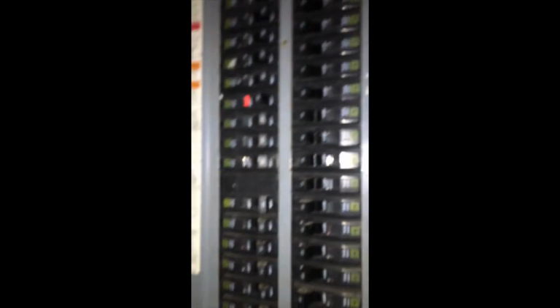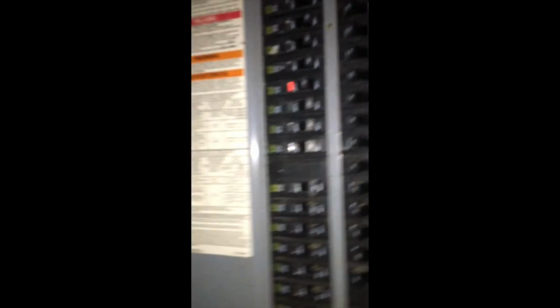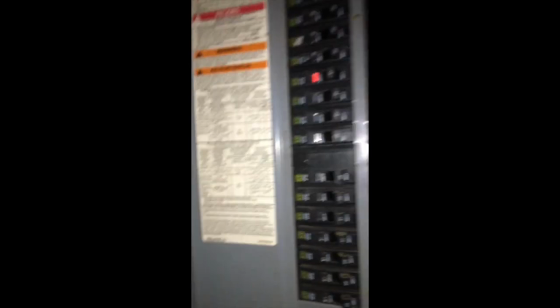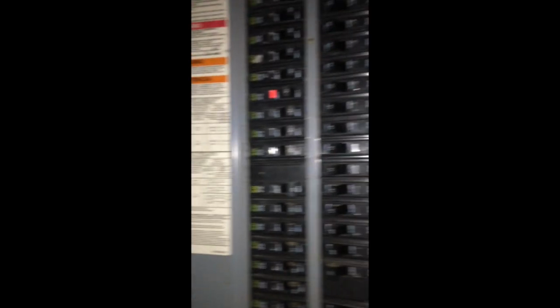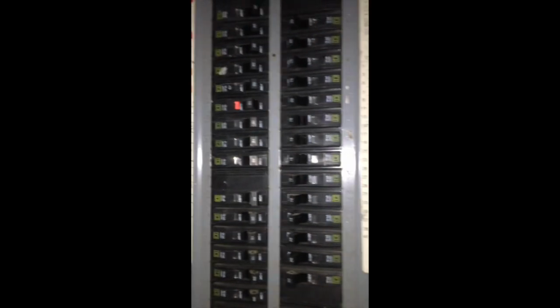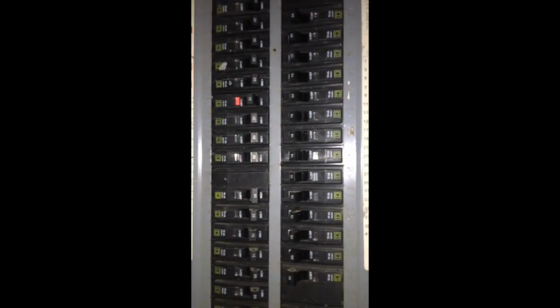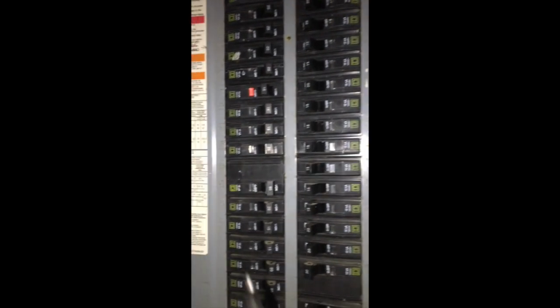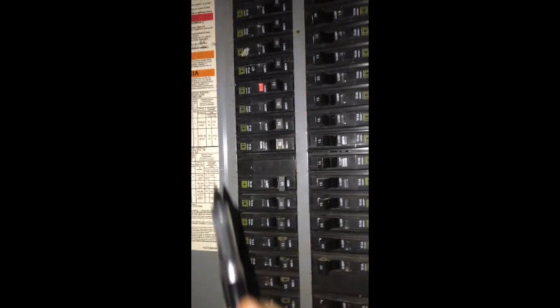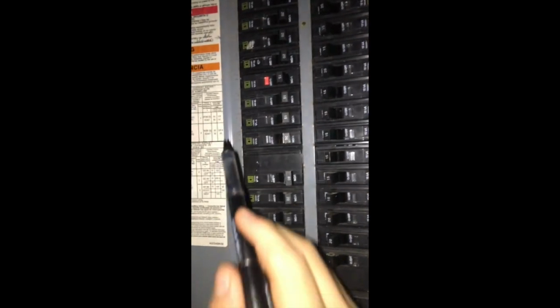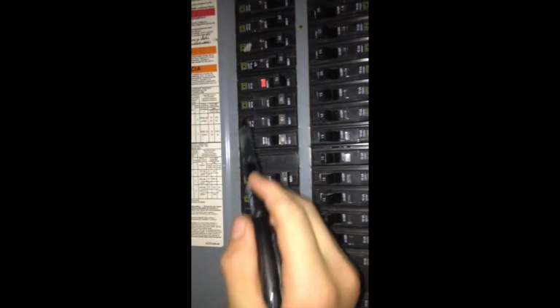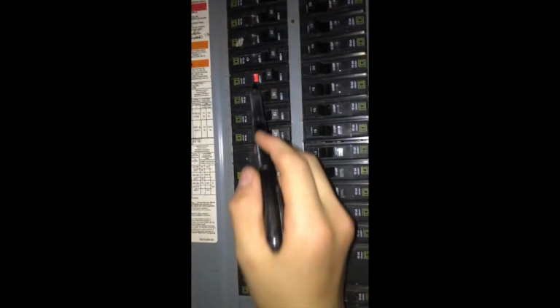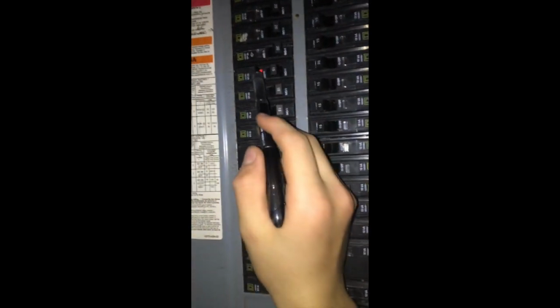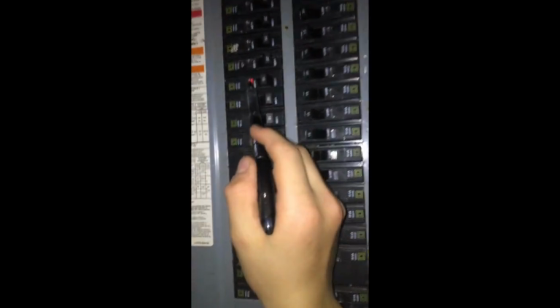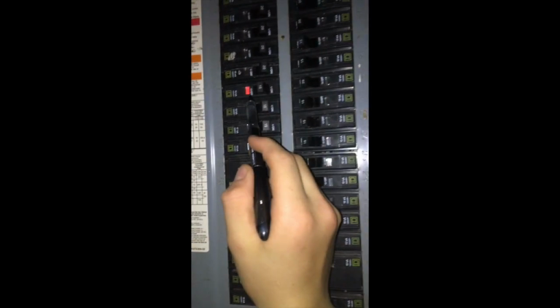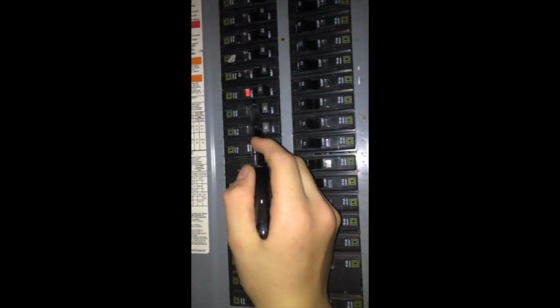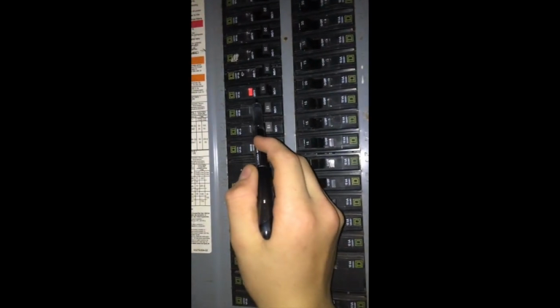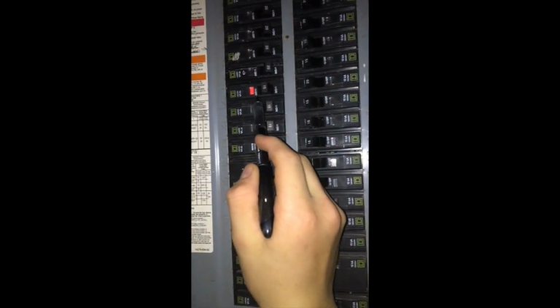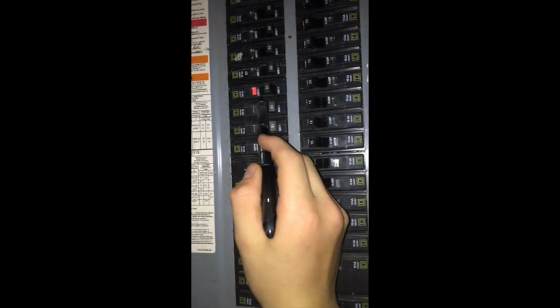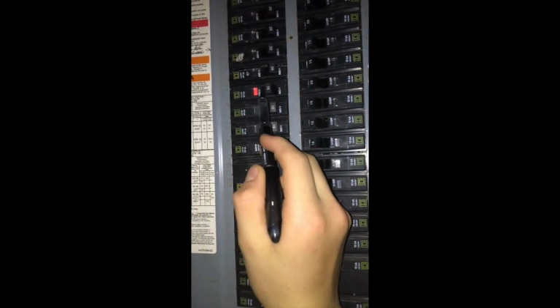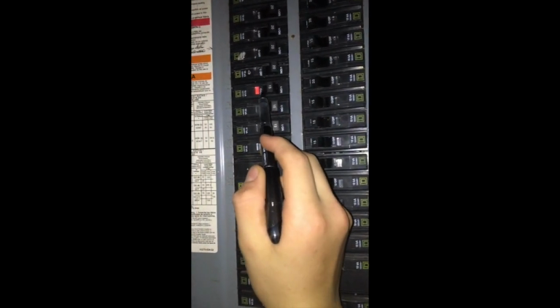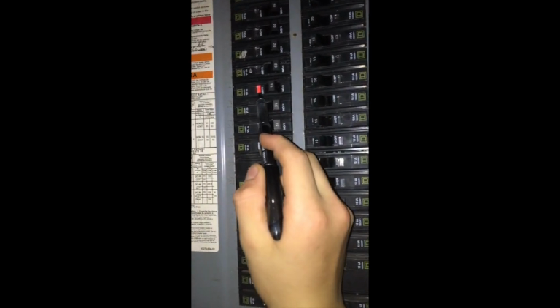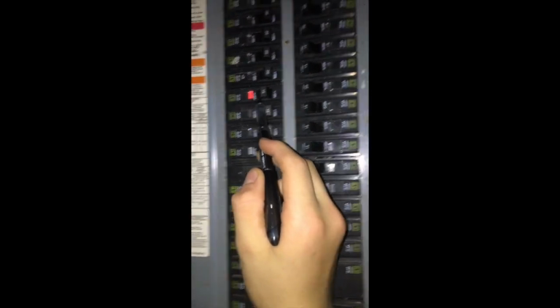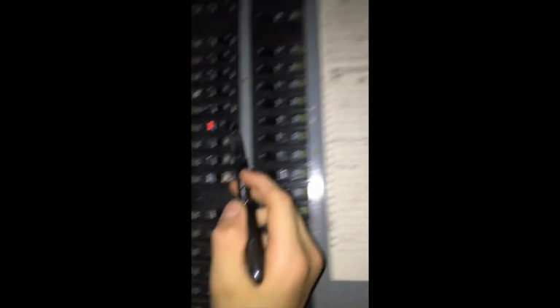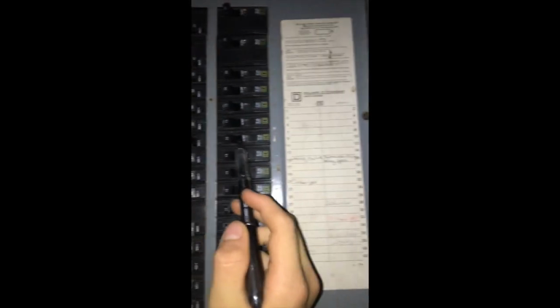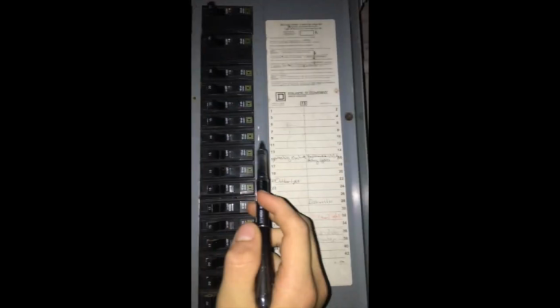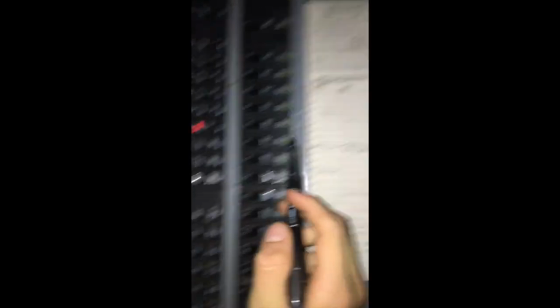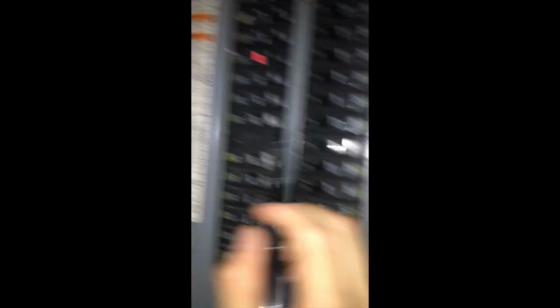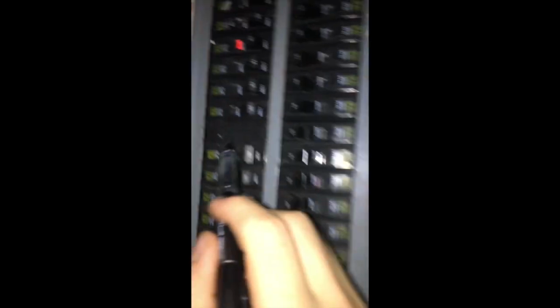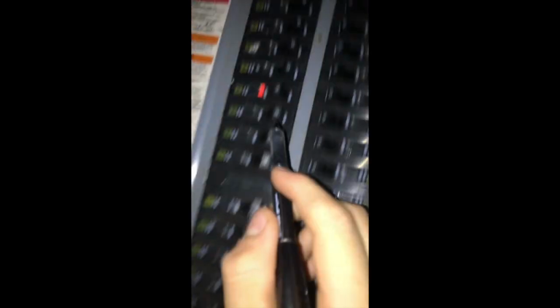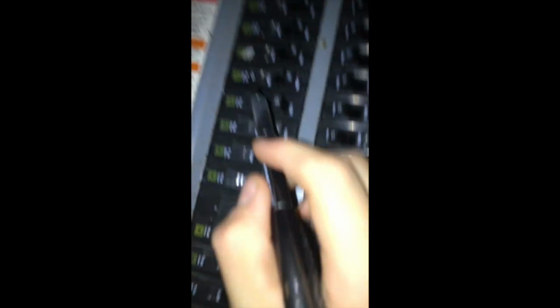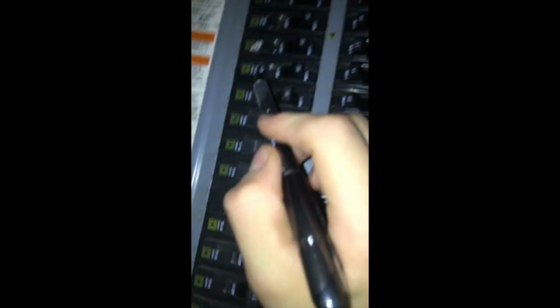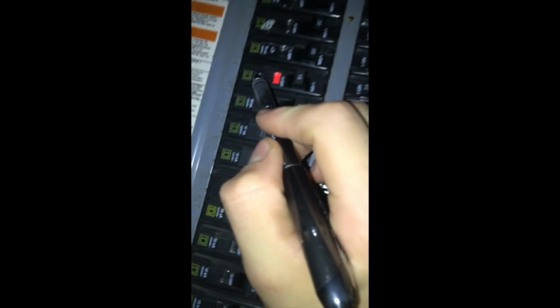I turned them on and the breaker went down.